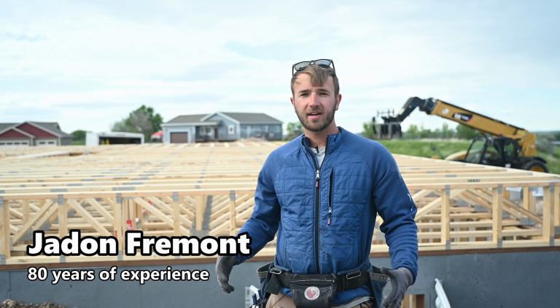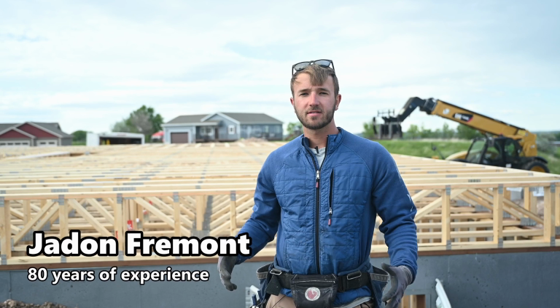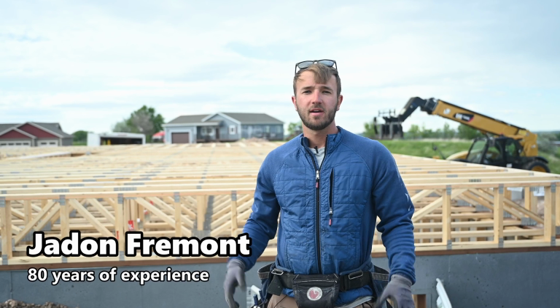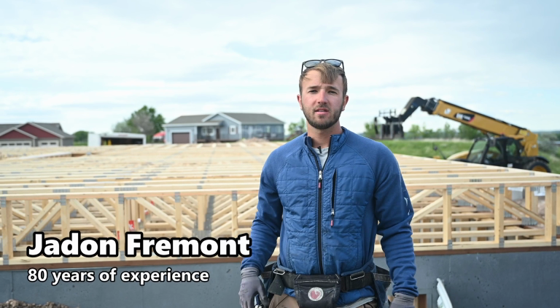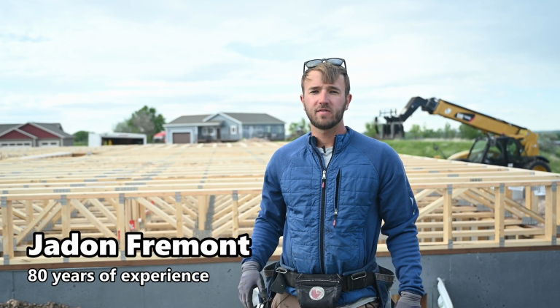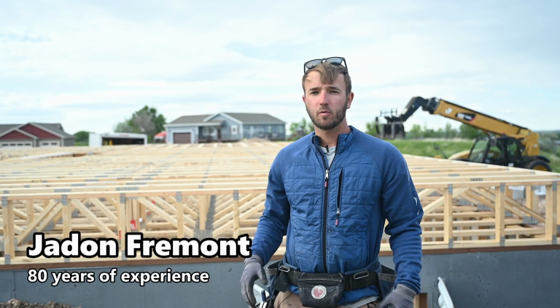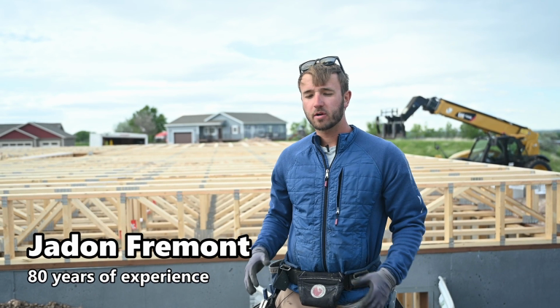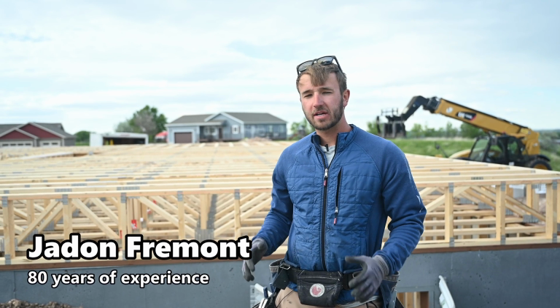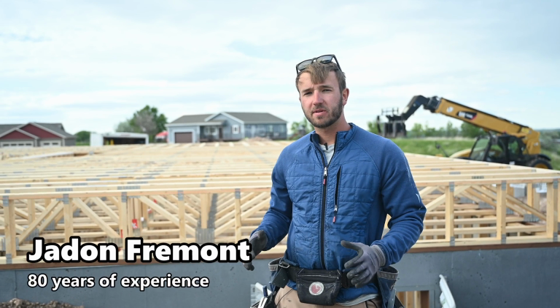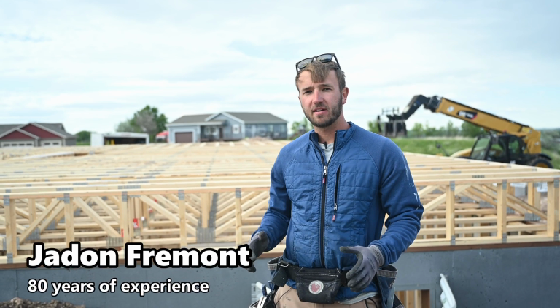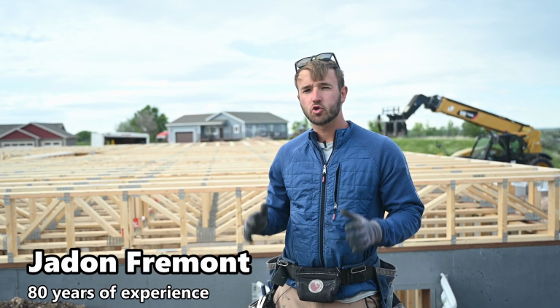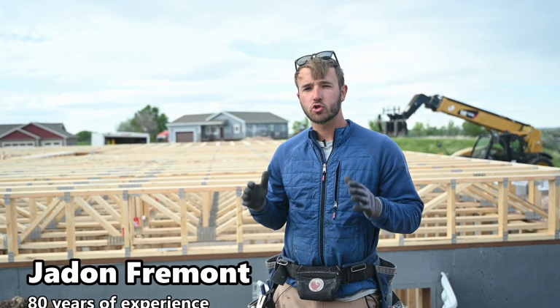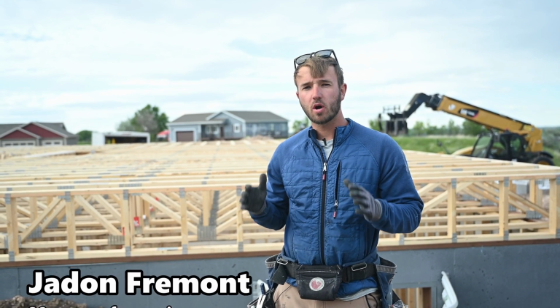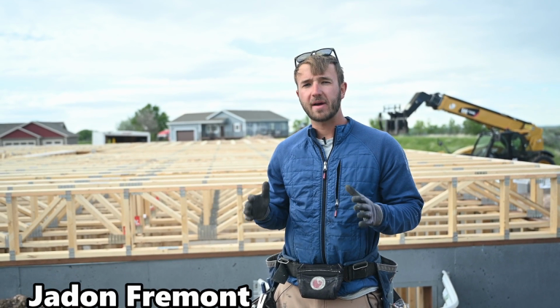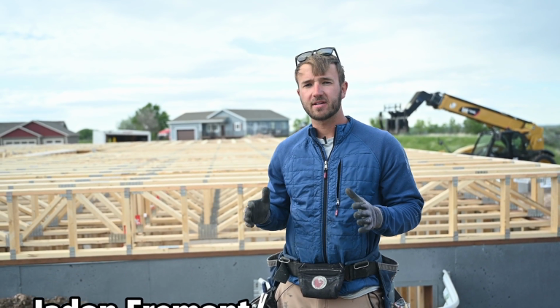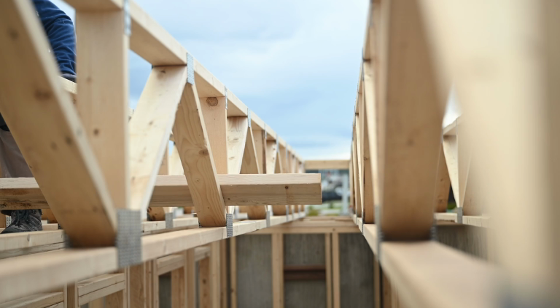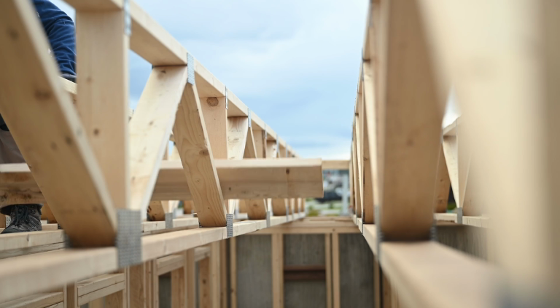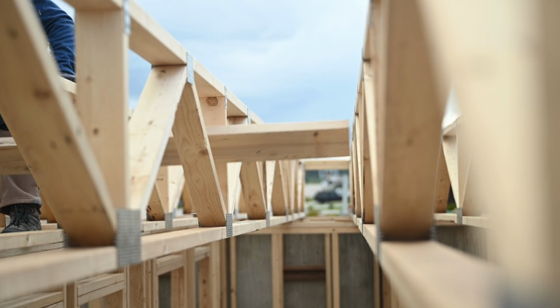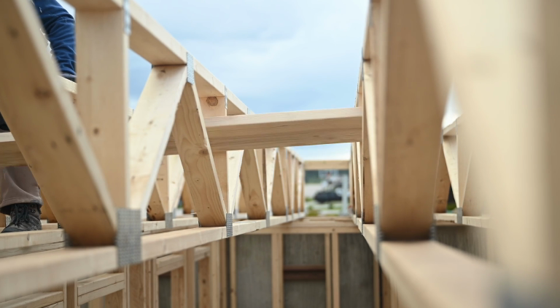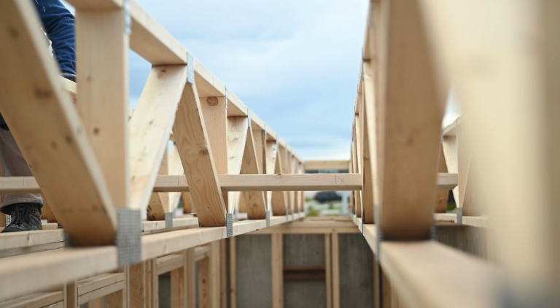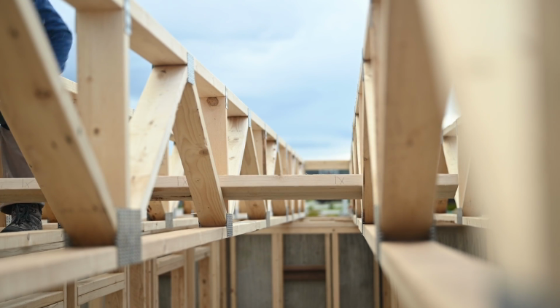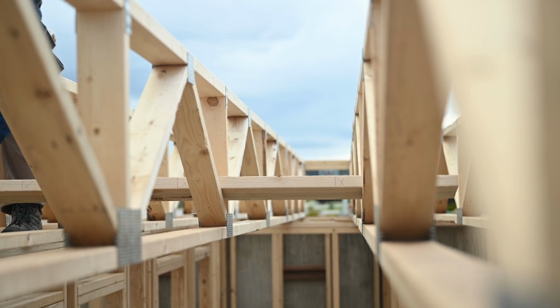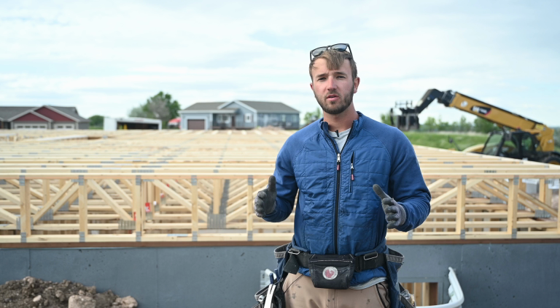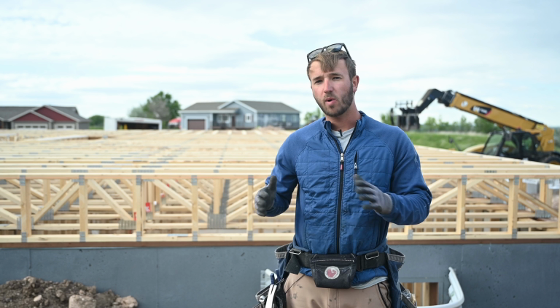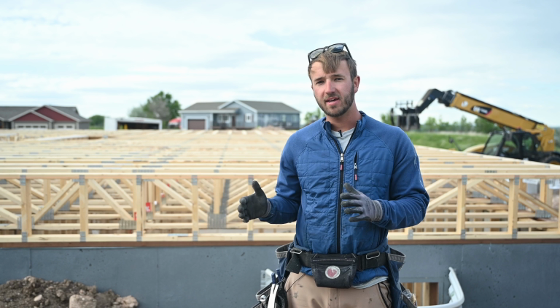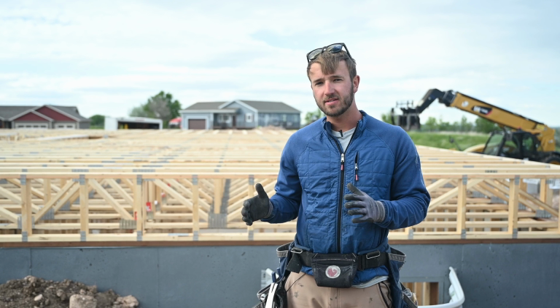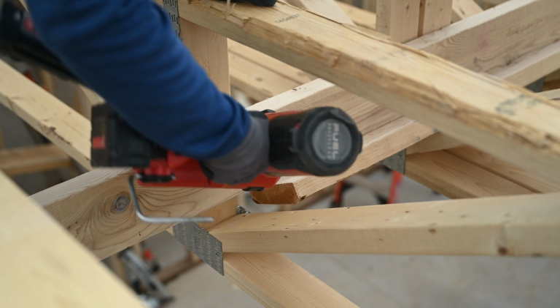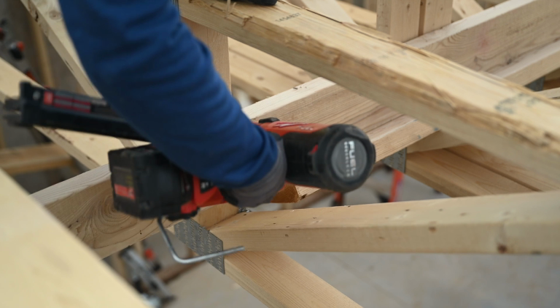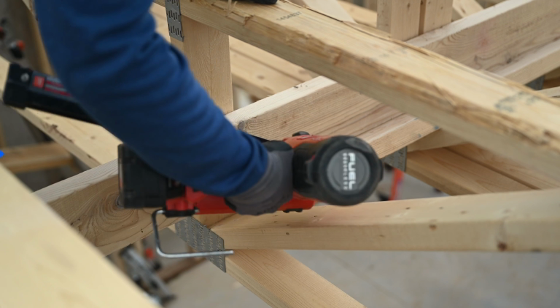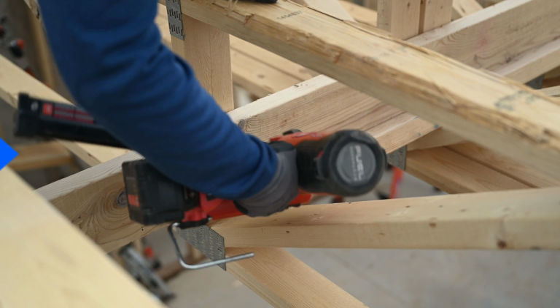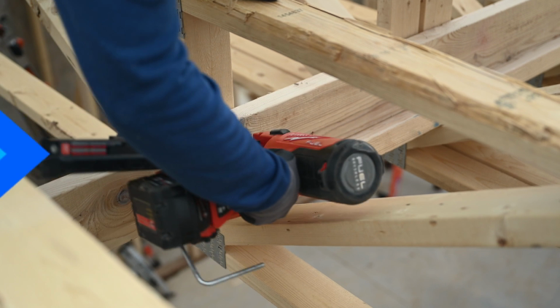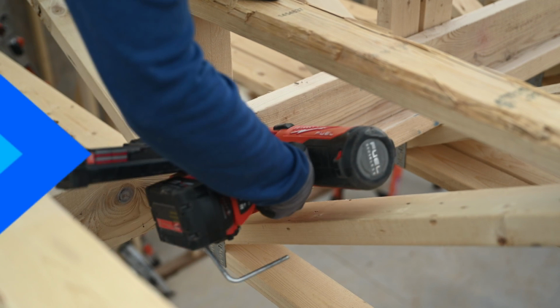In this video we're going to be explaining strong backs in the floor truss — we're going to tell you why they exist and how to install them.